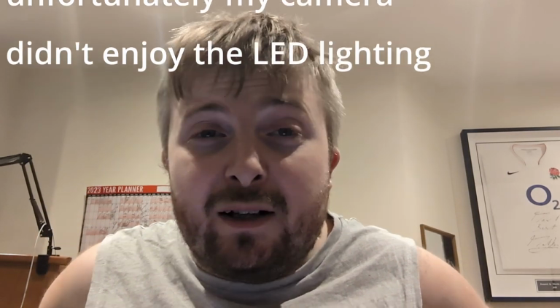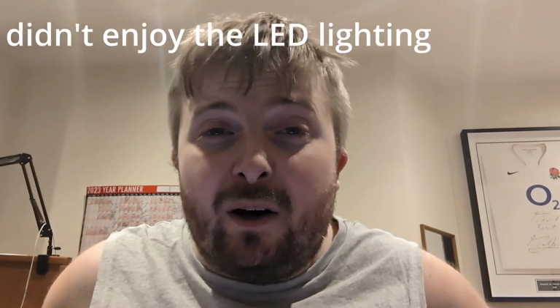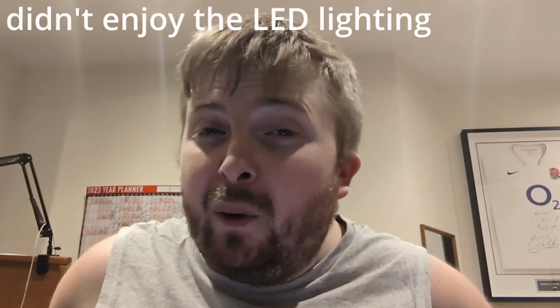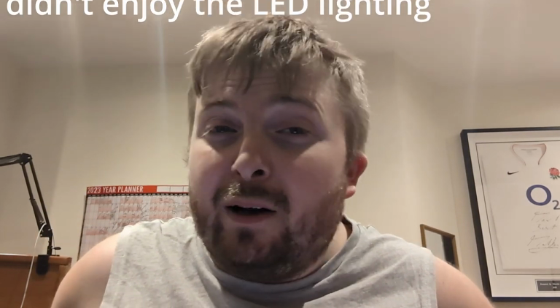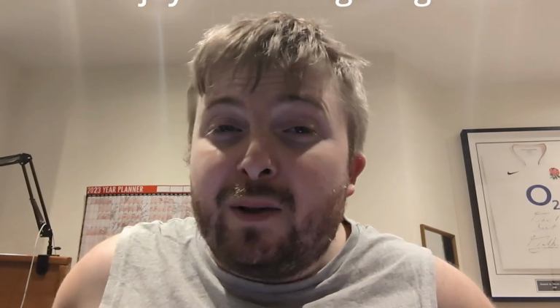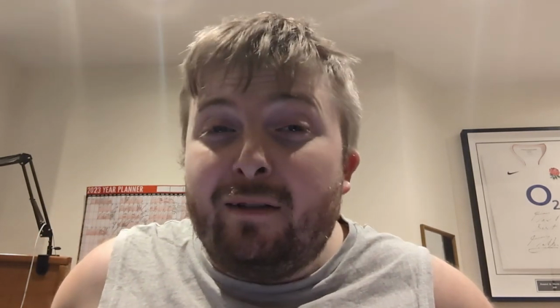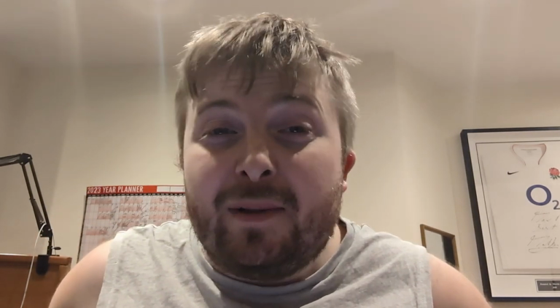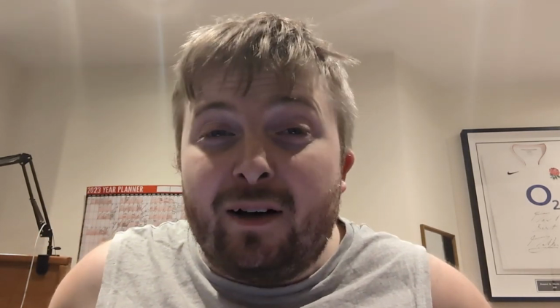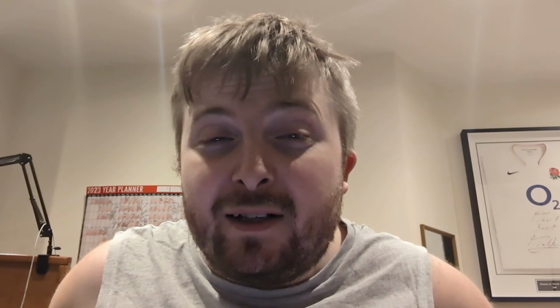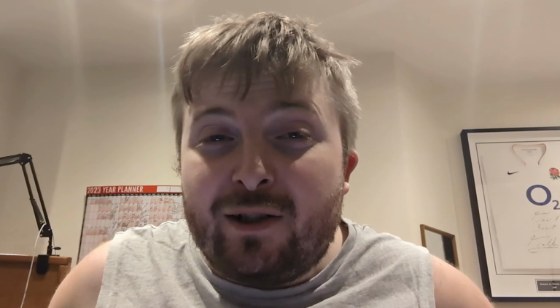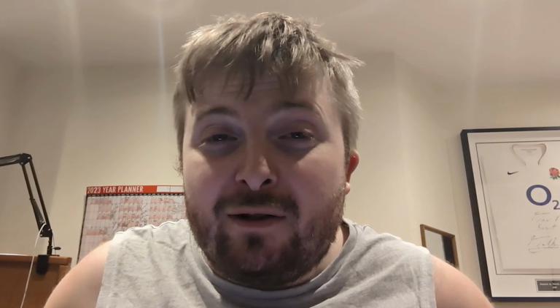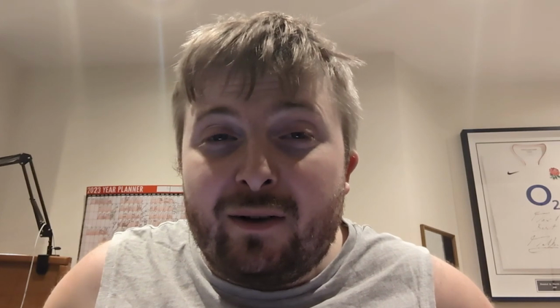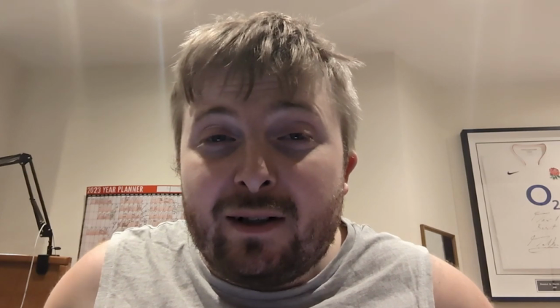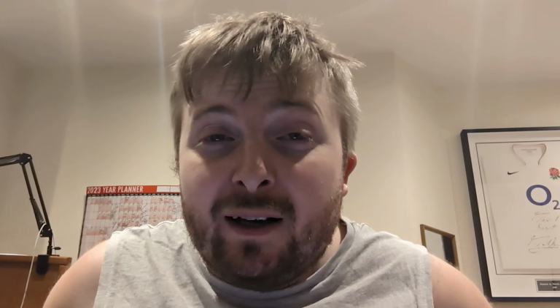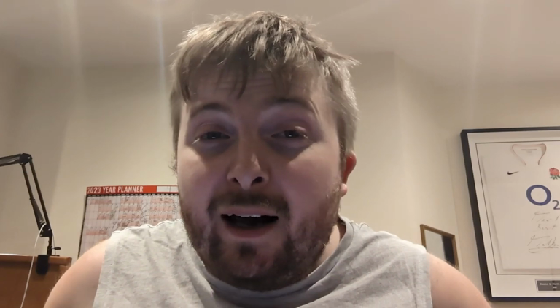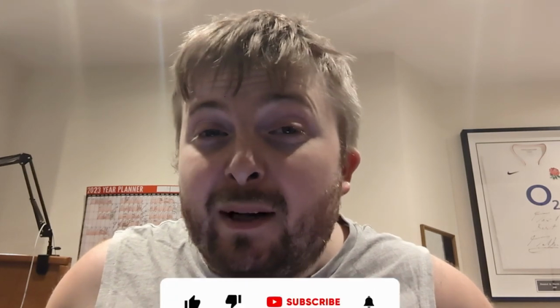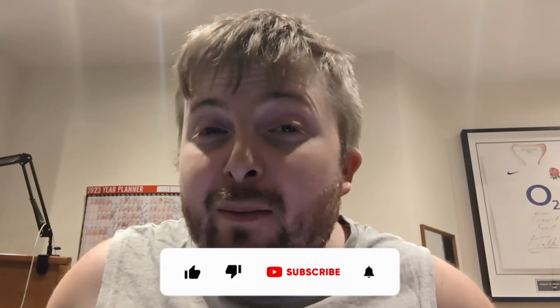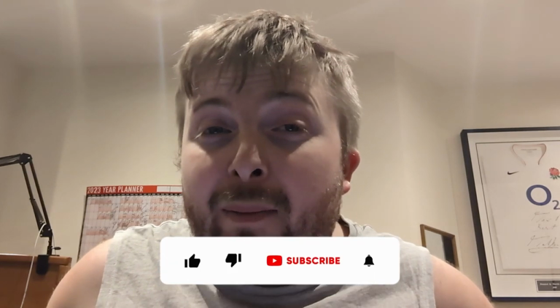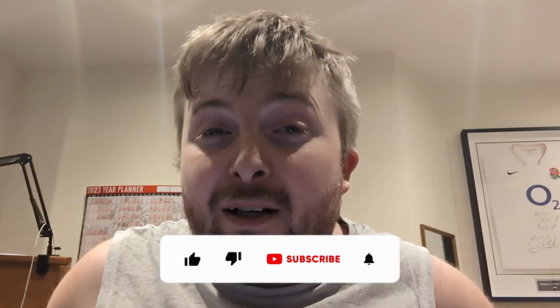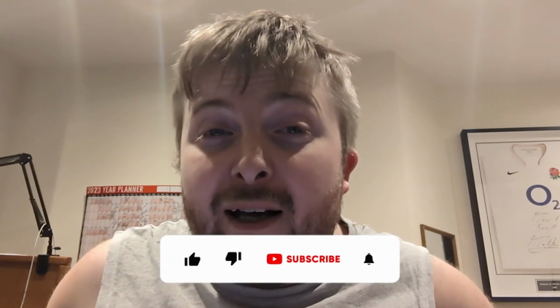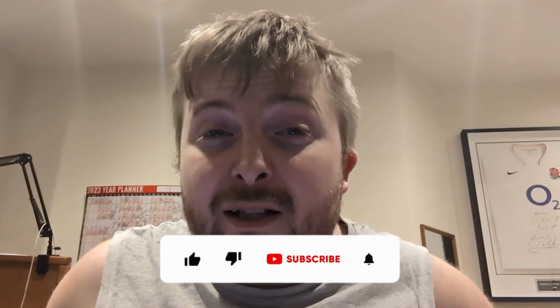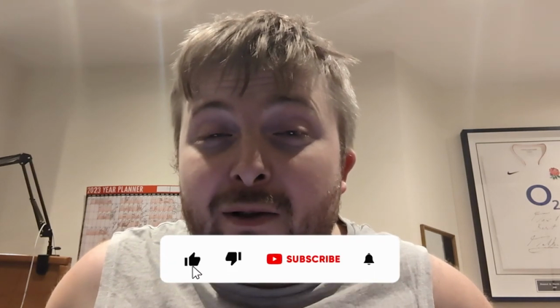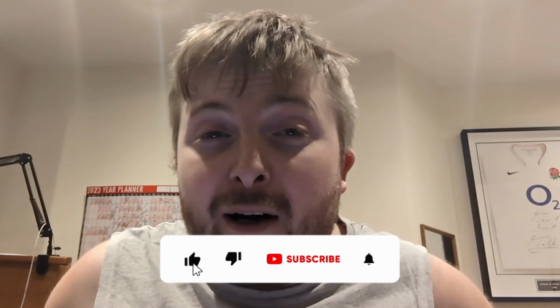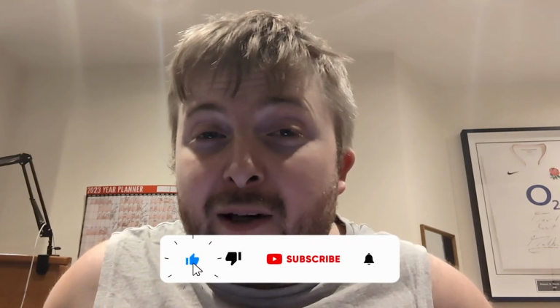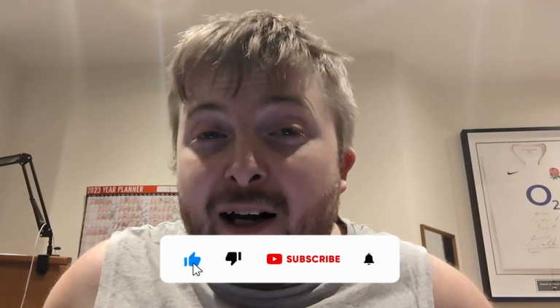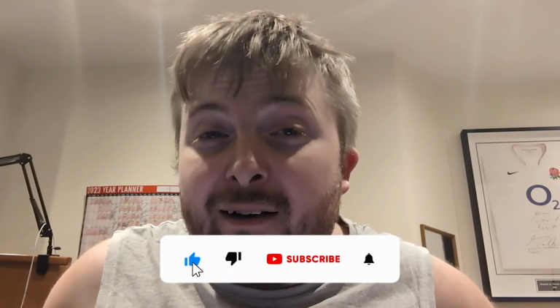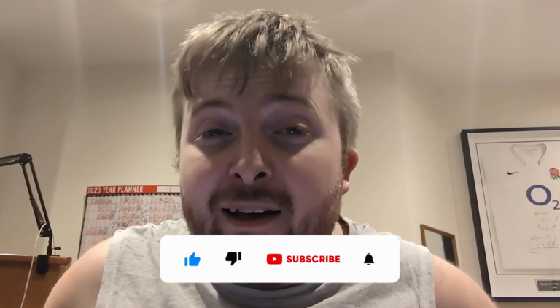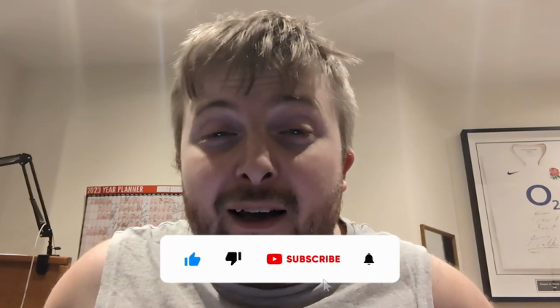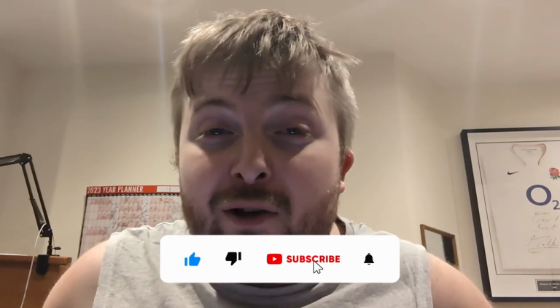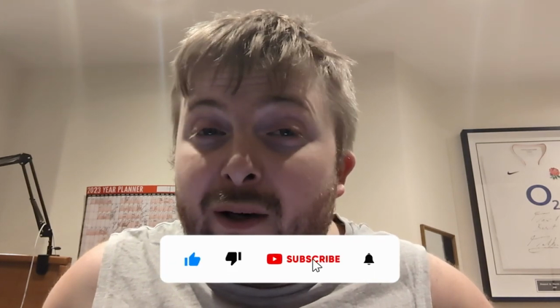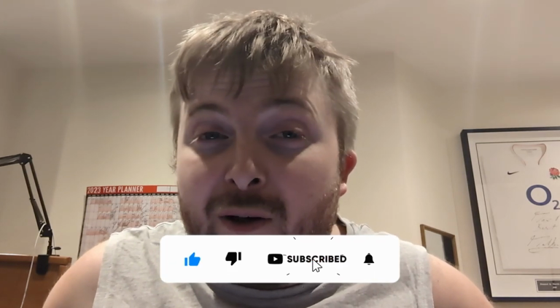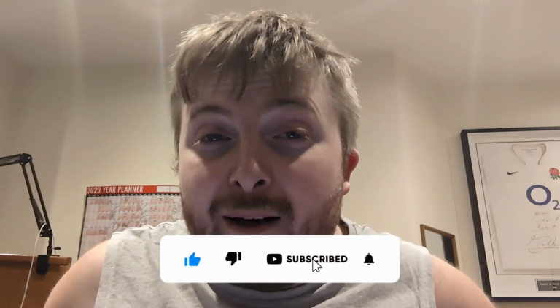So welcome to another episode of Tetch Travels, and please remember to like, subscribe and share it if you do enjoy it.